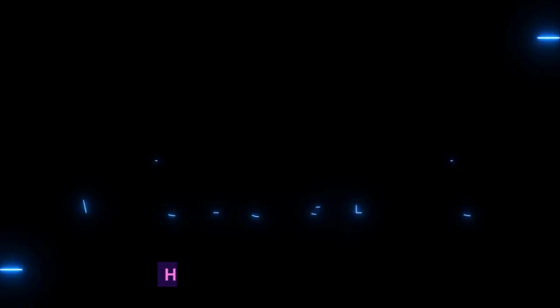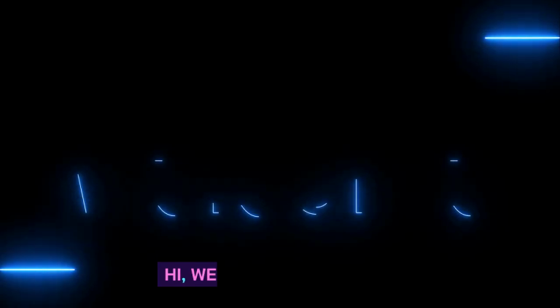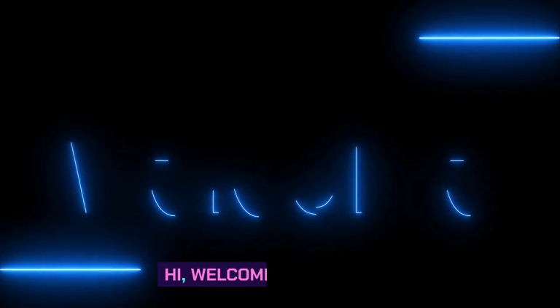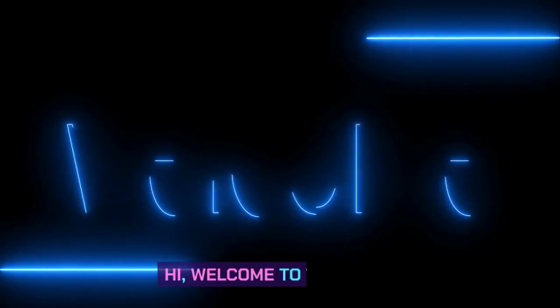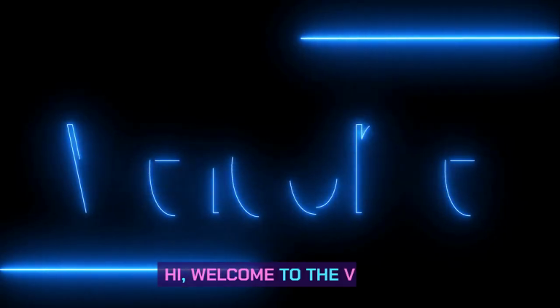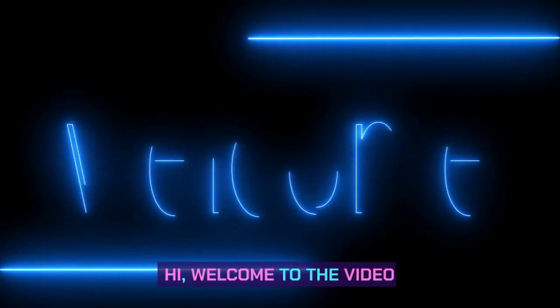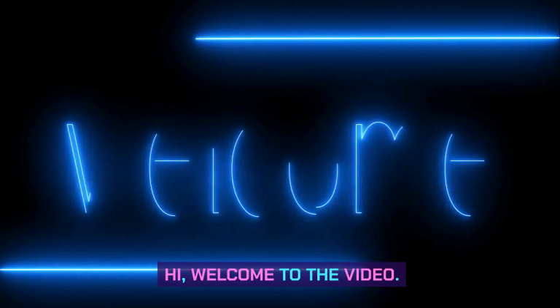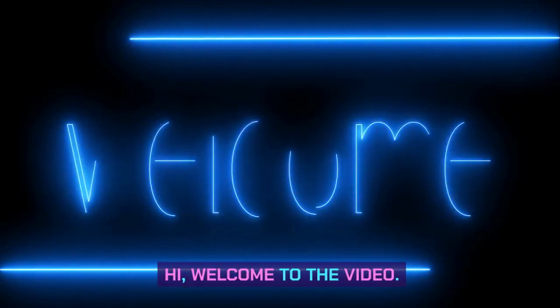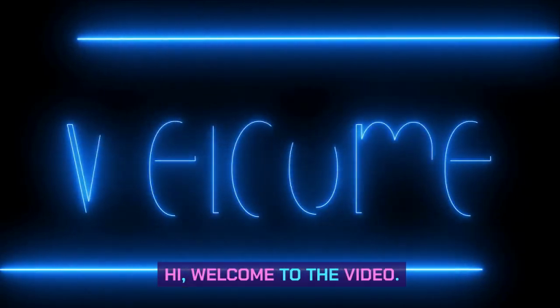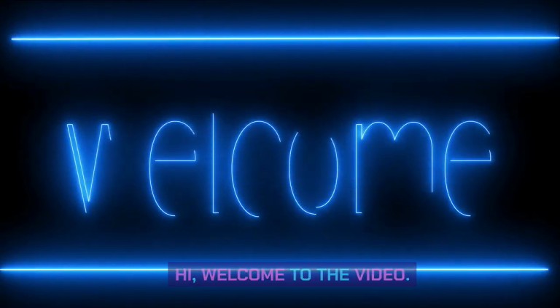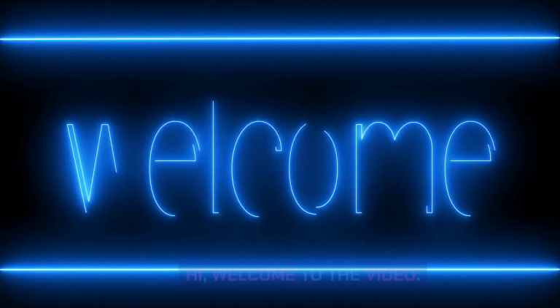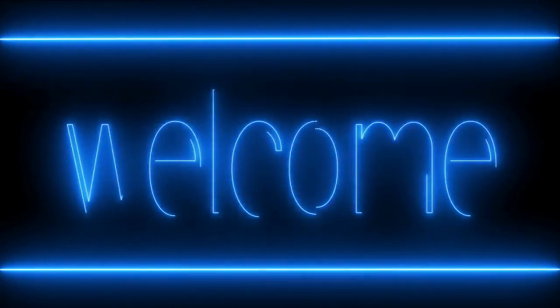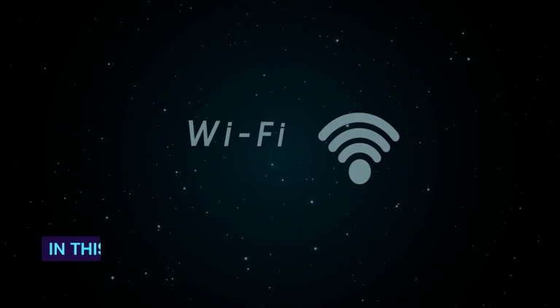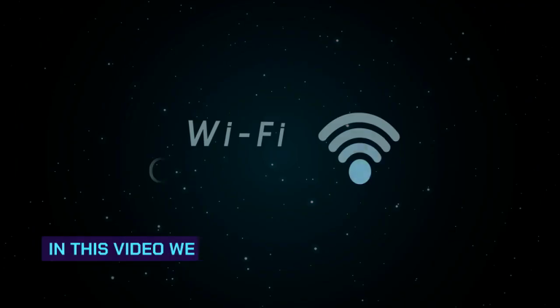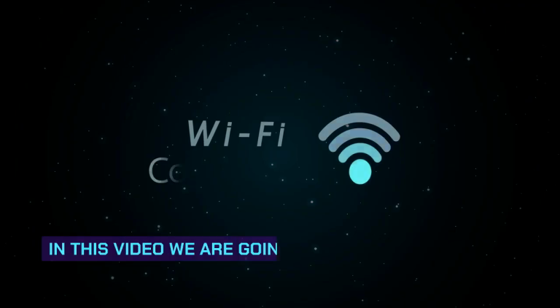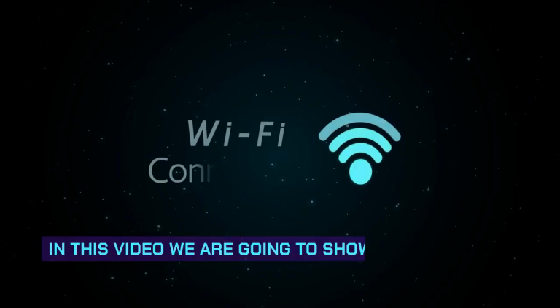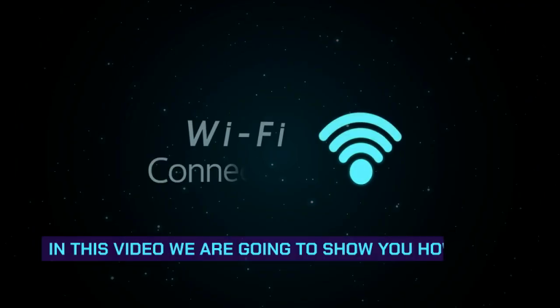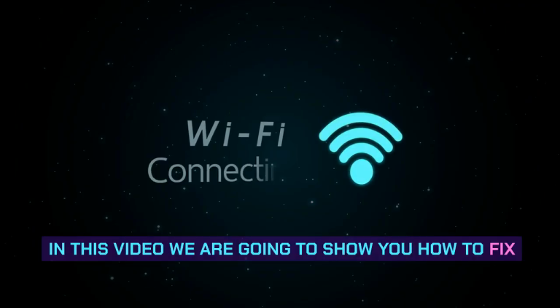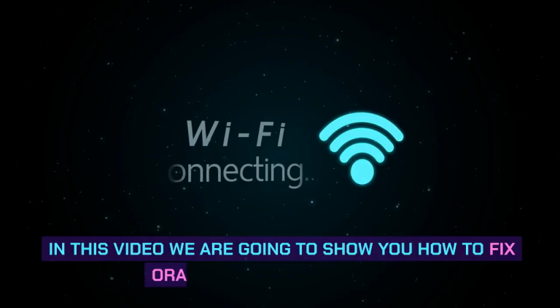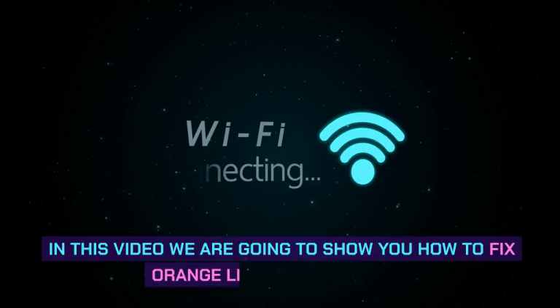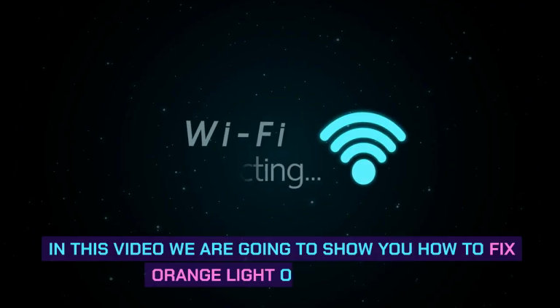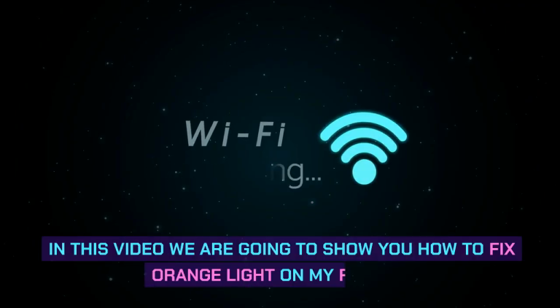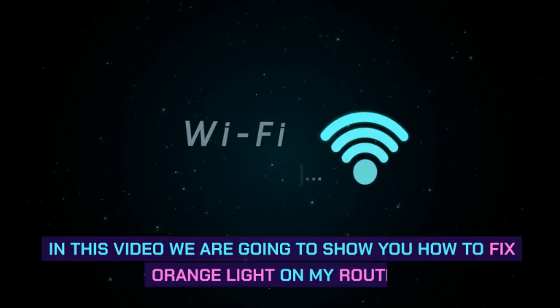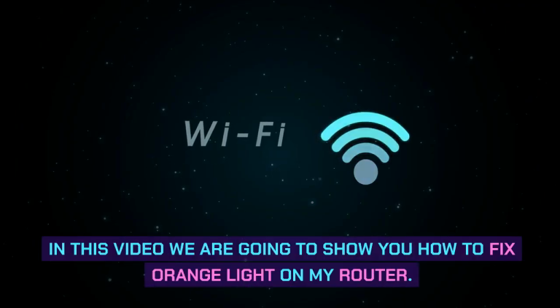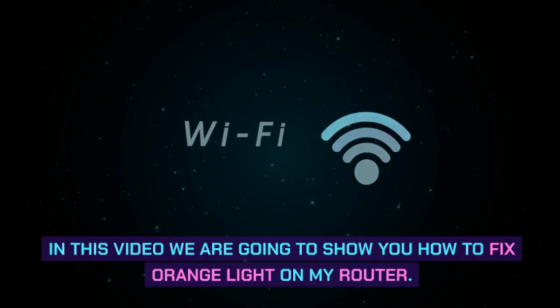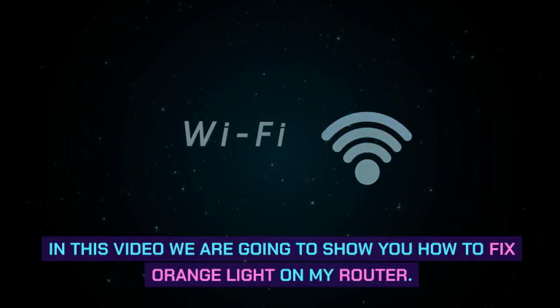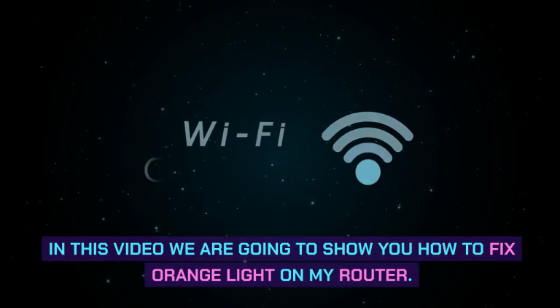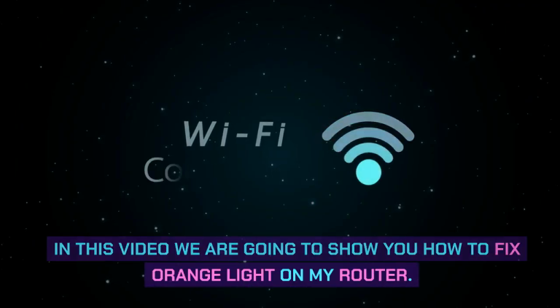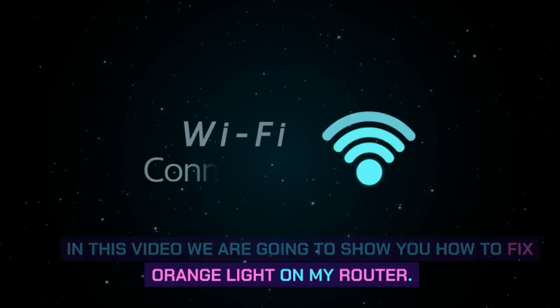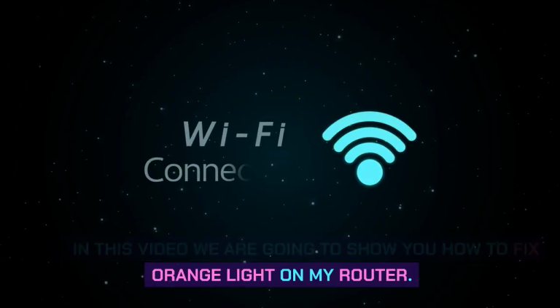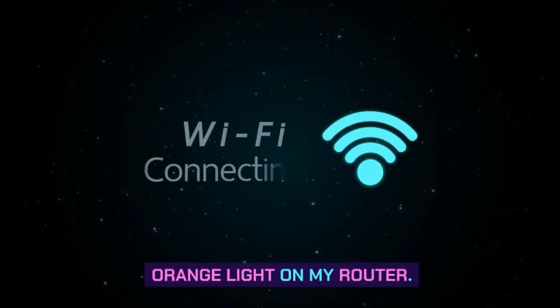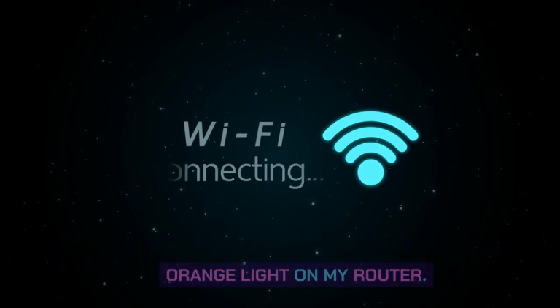Hi, welcome to the video. In this video we are going to show you how to fix the orange light on your router.